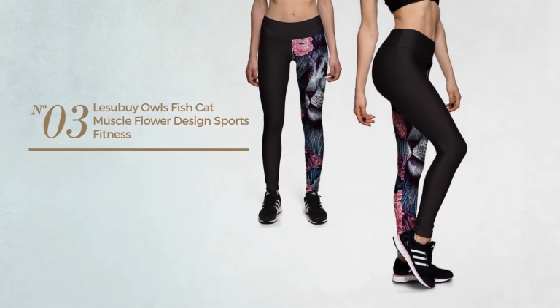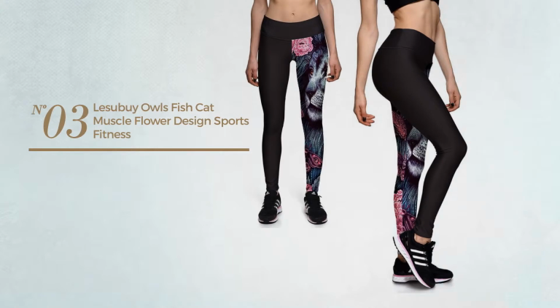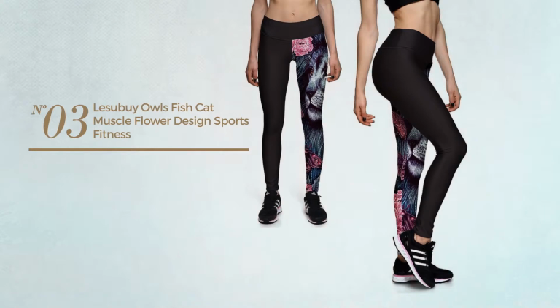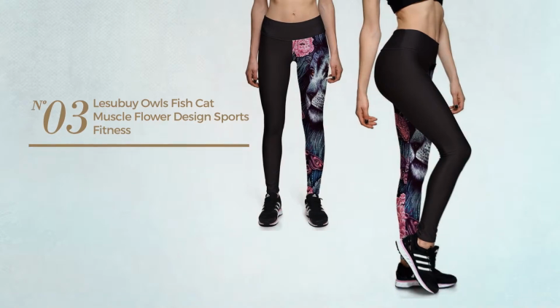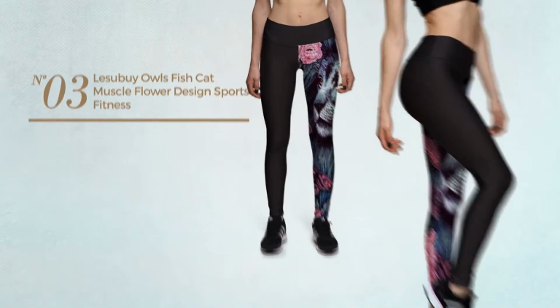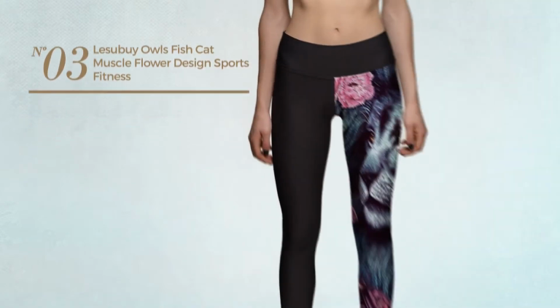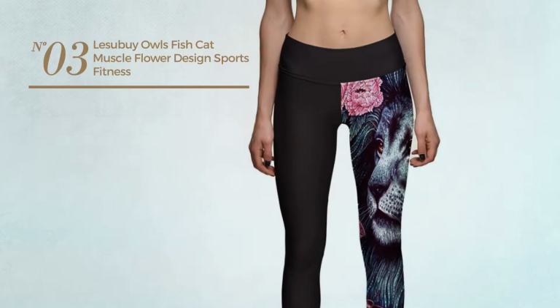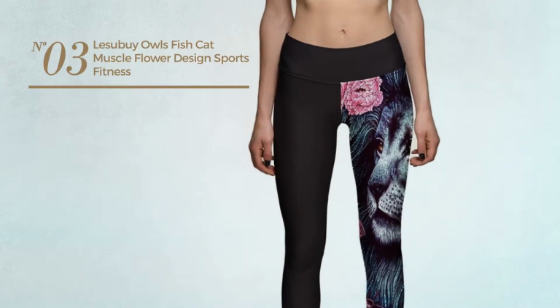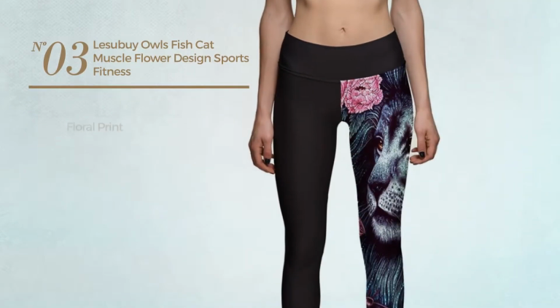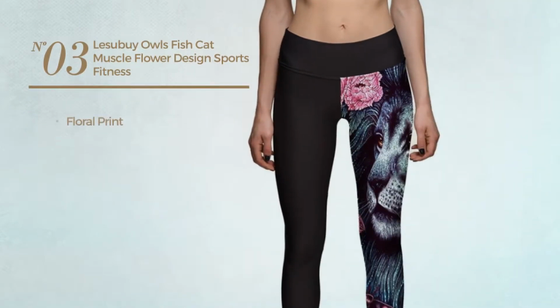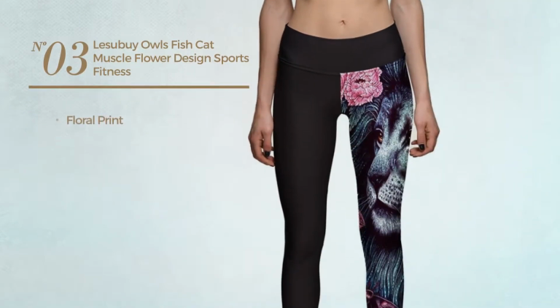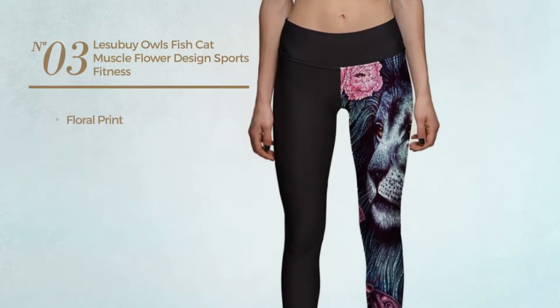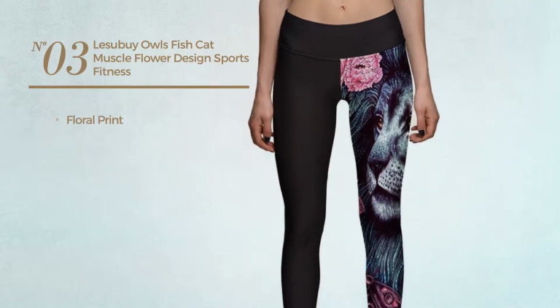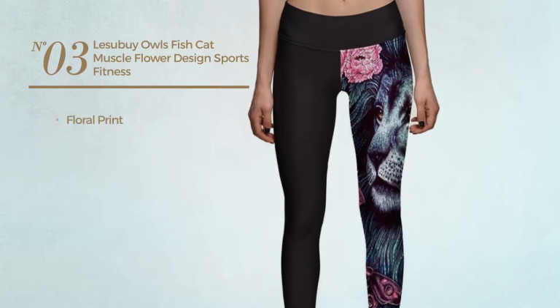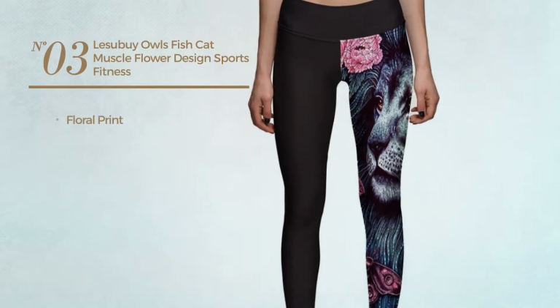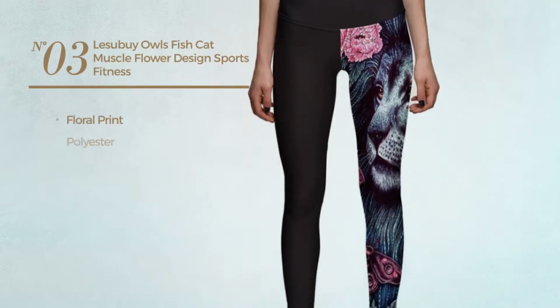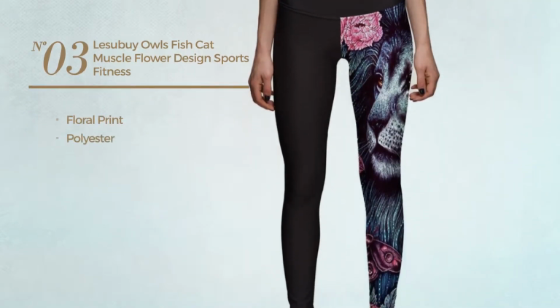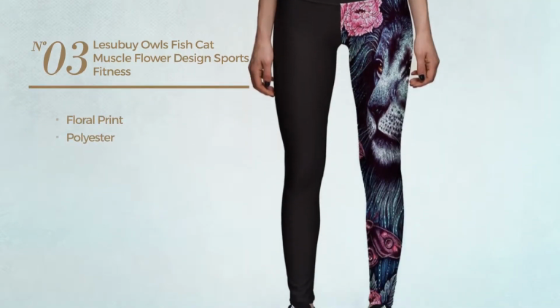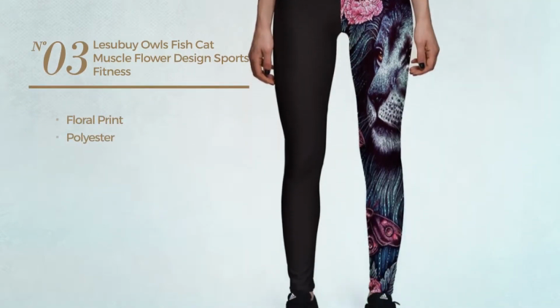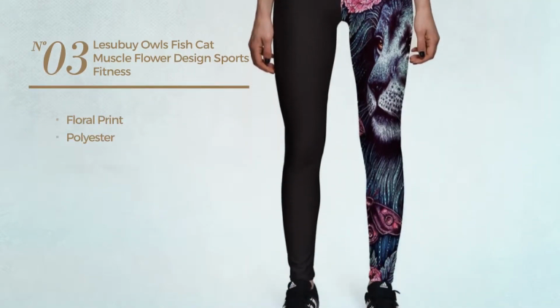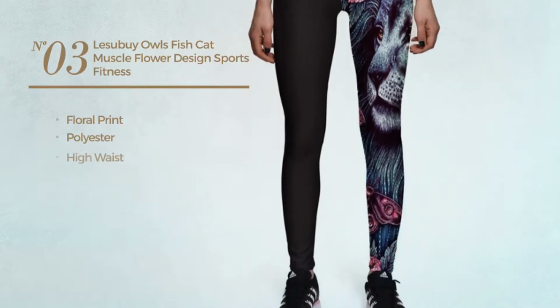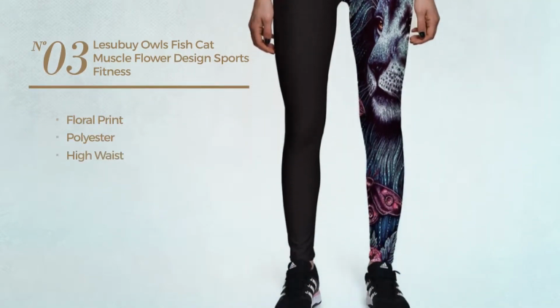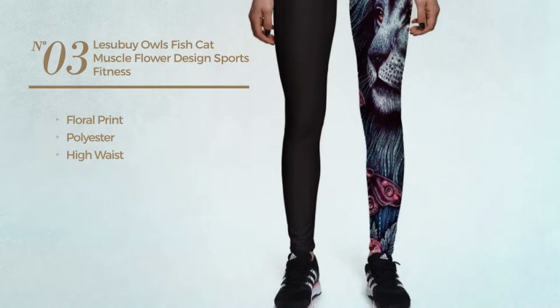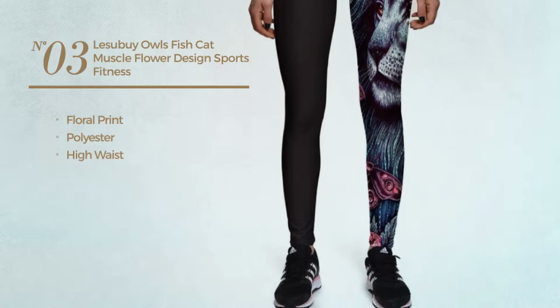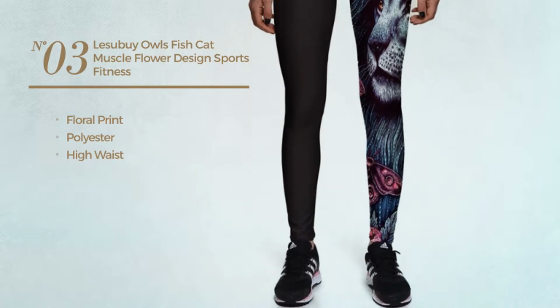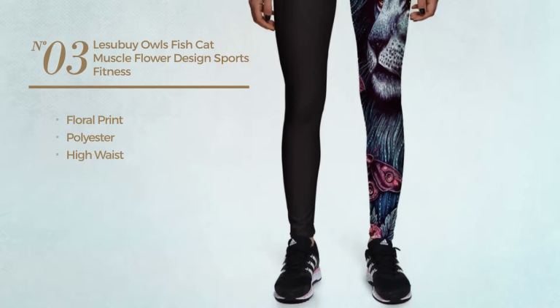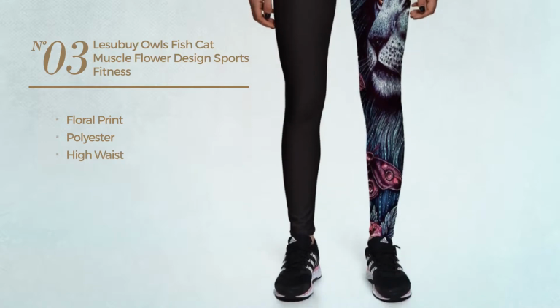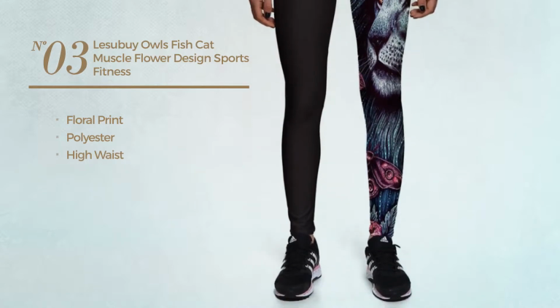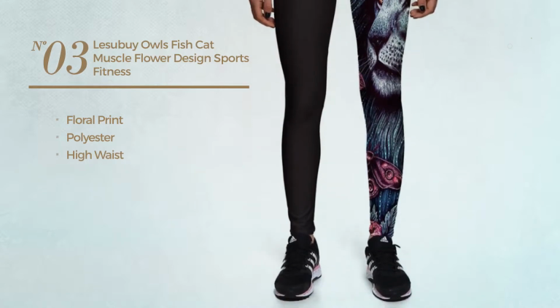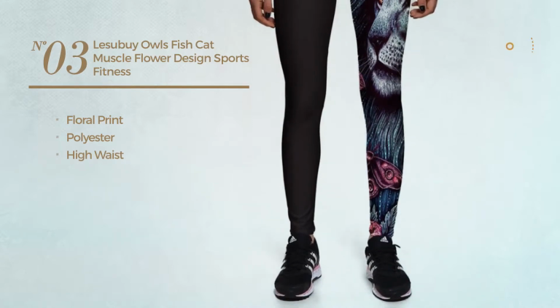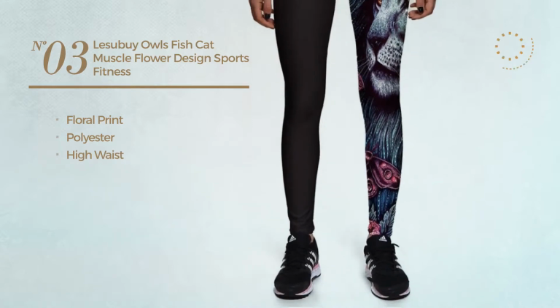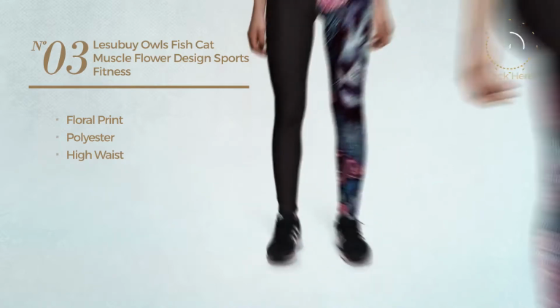Number 3. Featuring floral print, made of polyester, with a high waist. Available in 9 more colors.